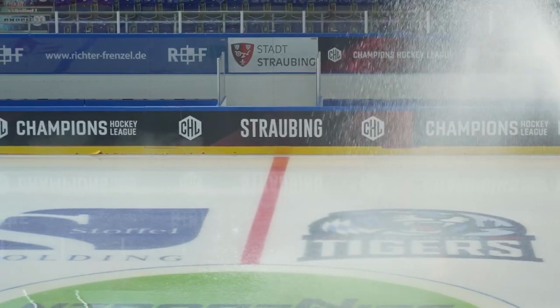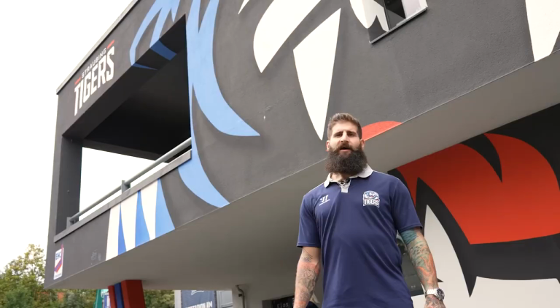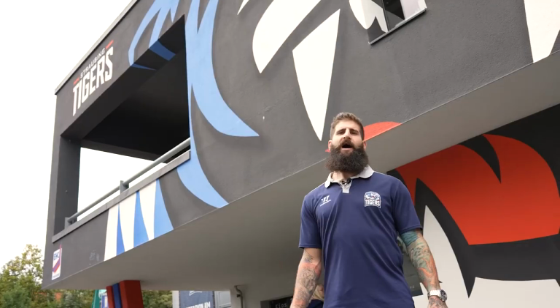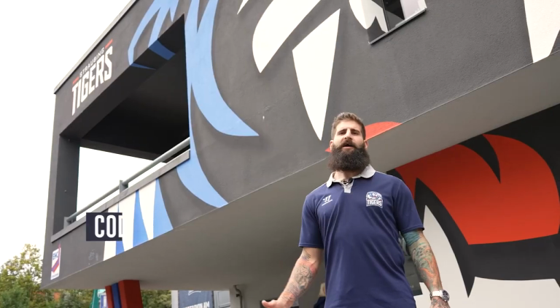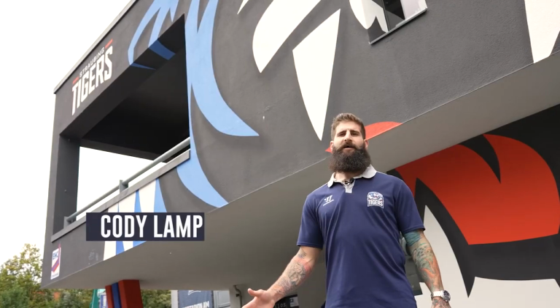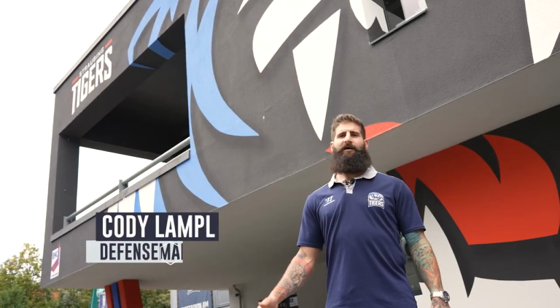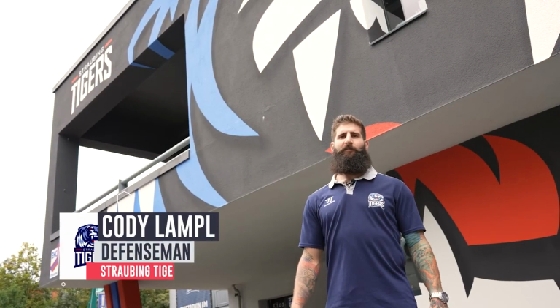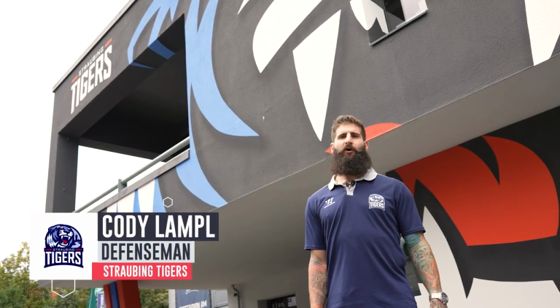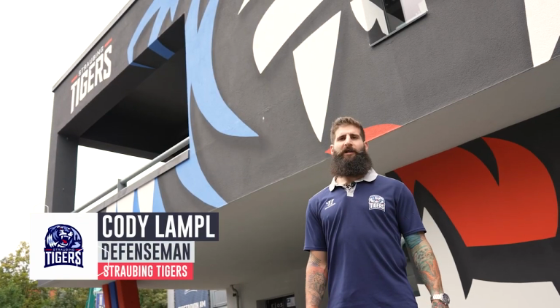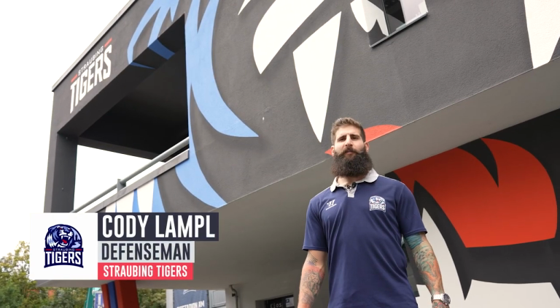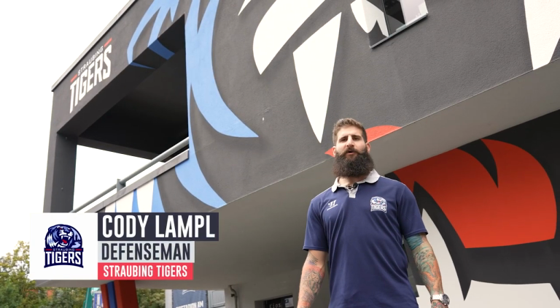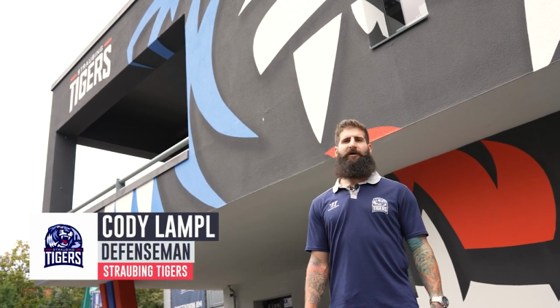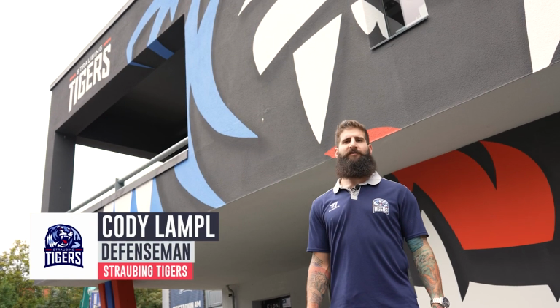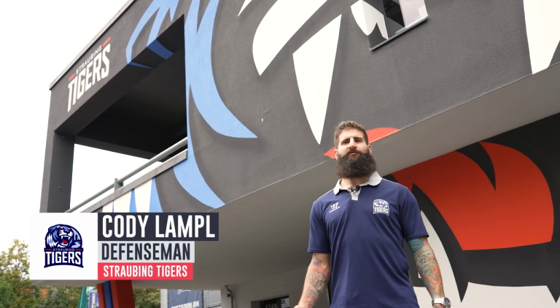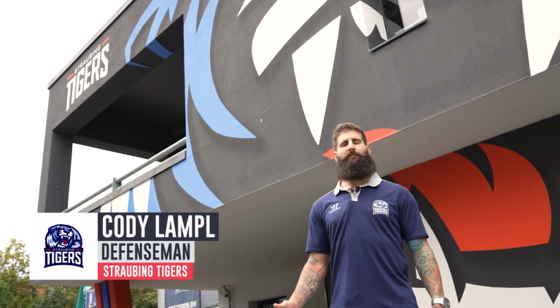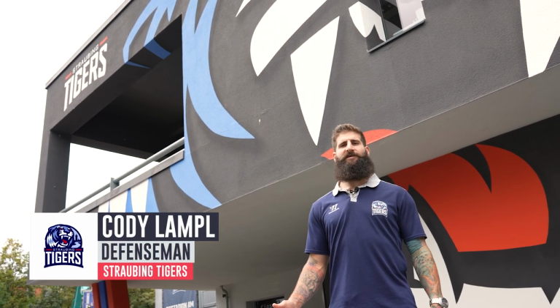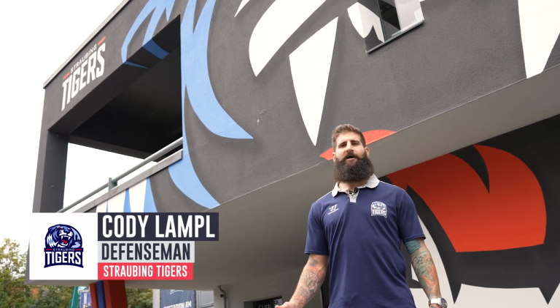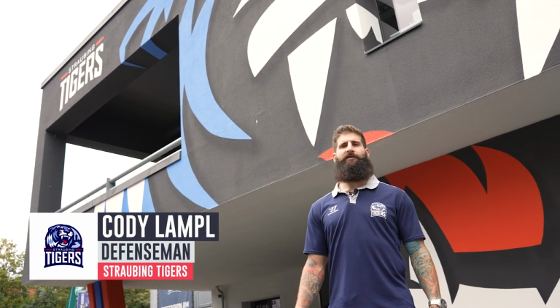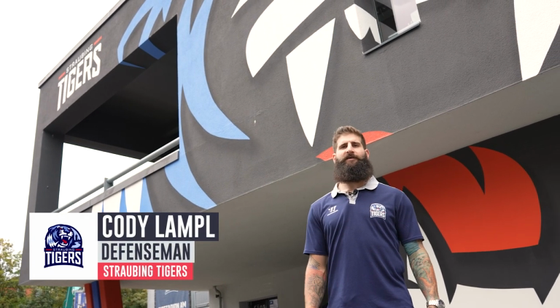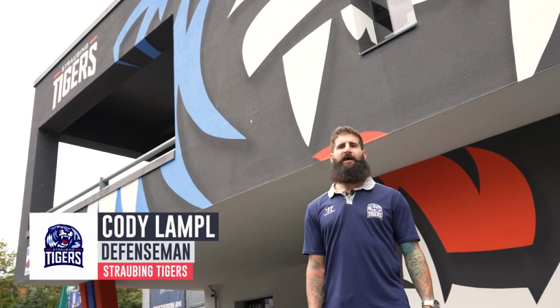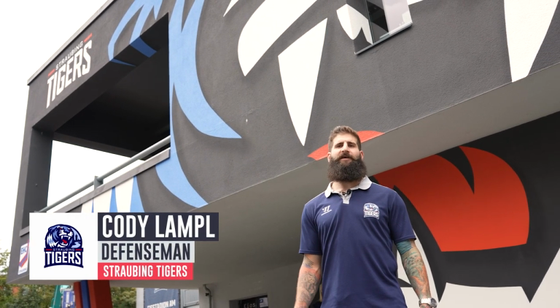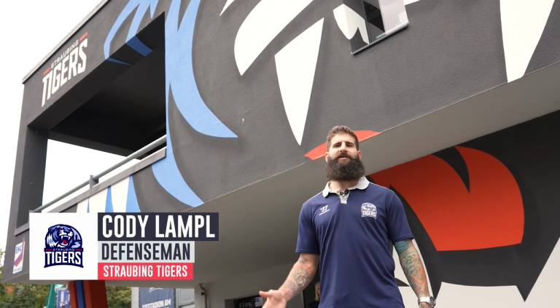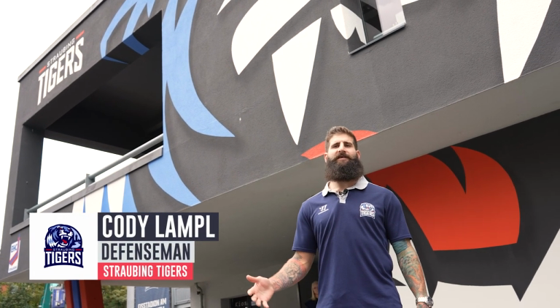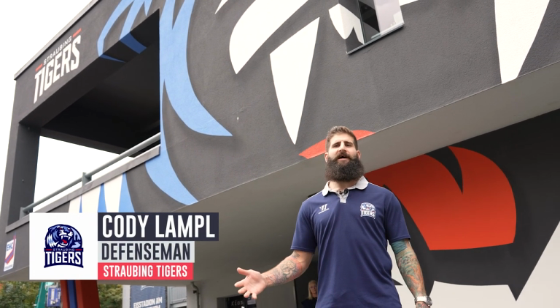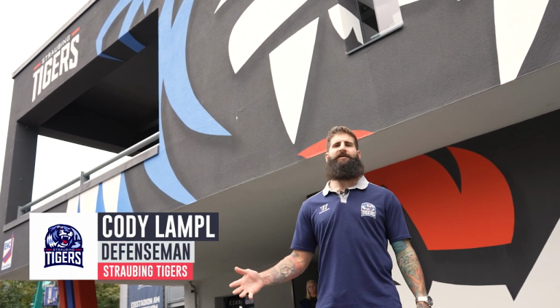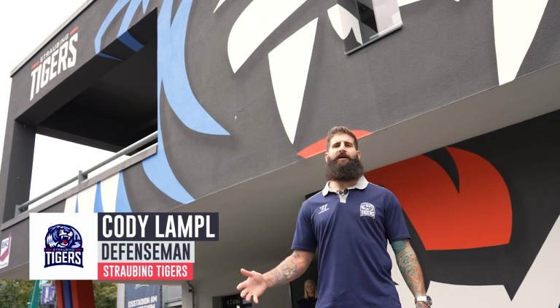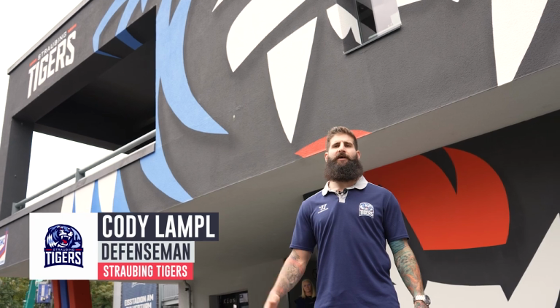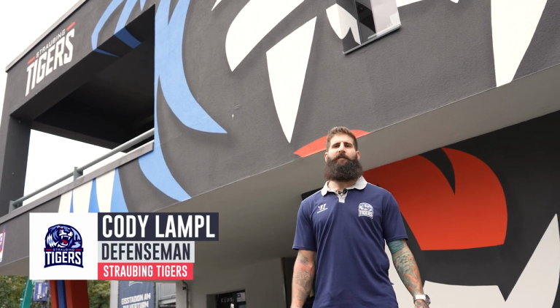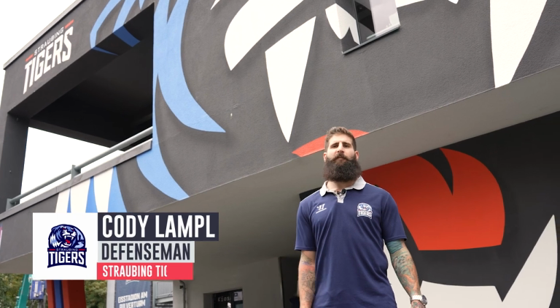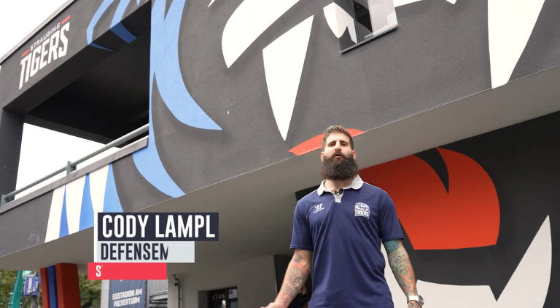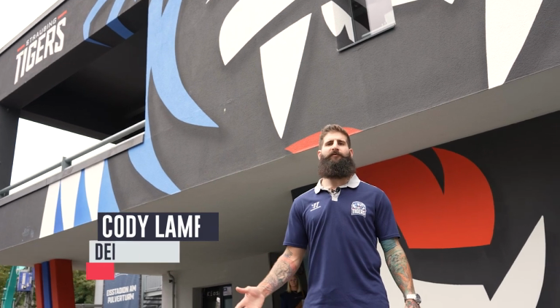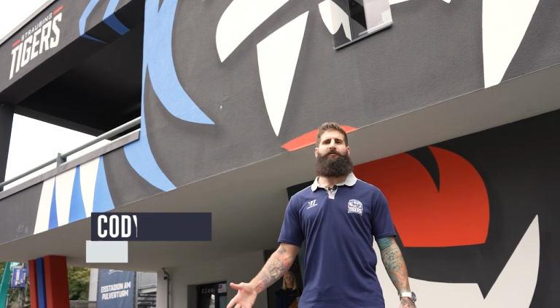Hi, I'm Cody Lample of the Straubing Tigers and this is the Ice Stadium at Pulverton.